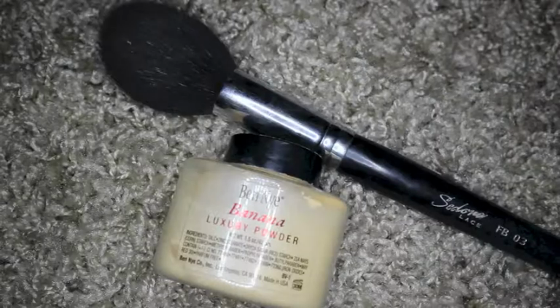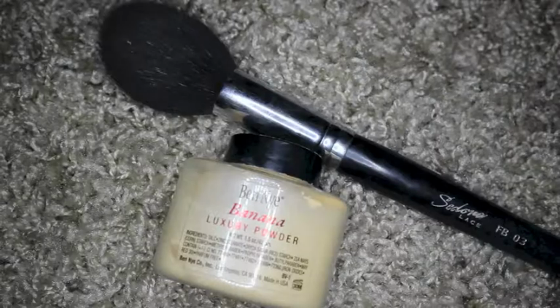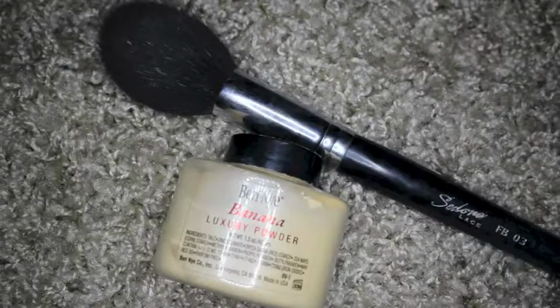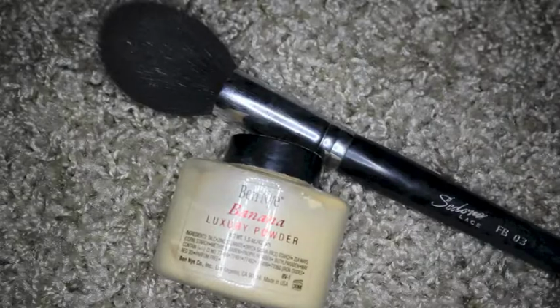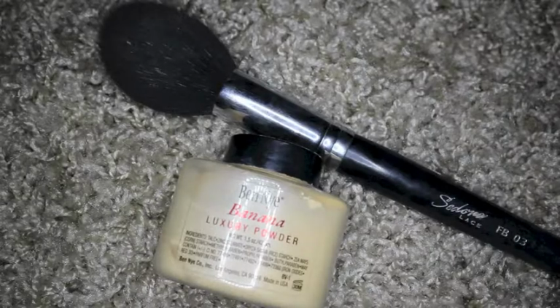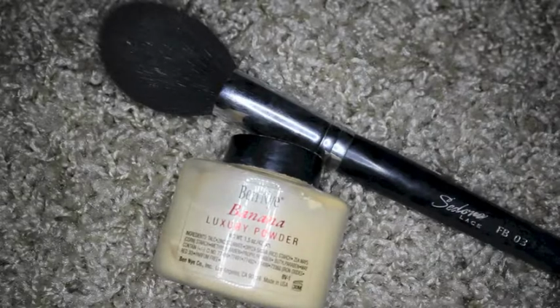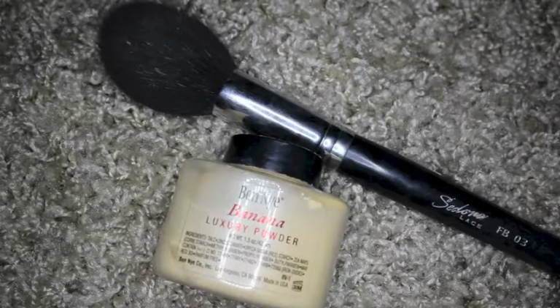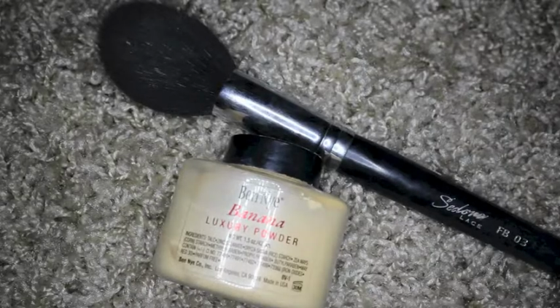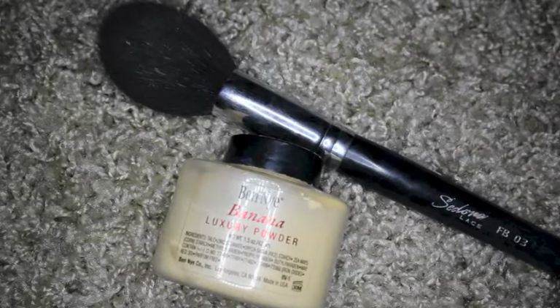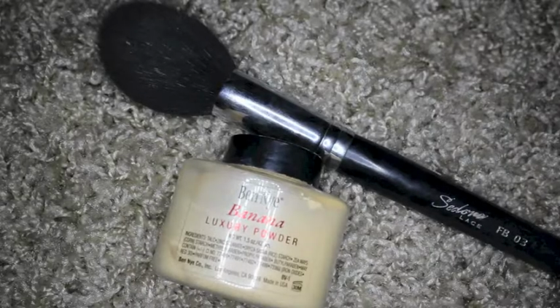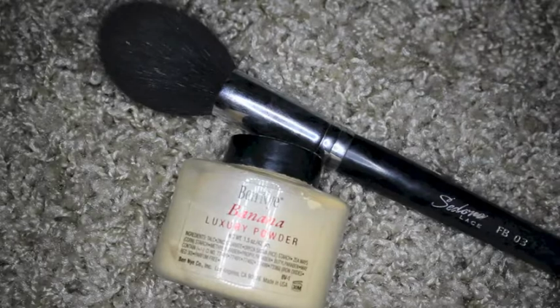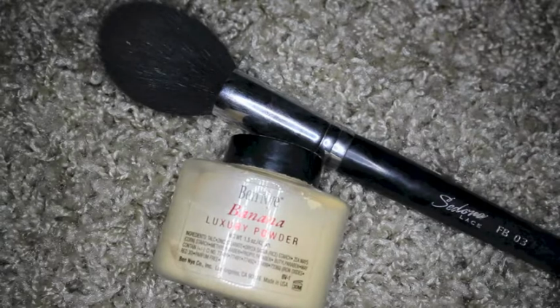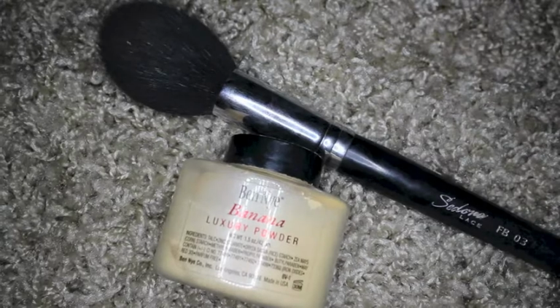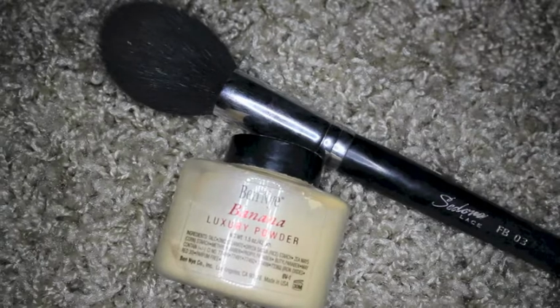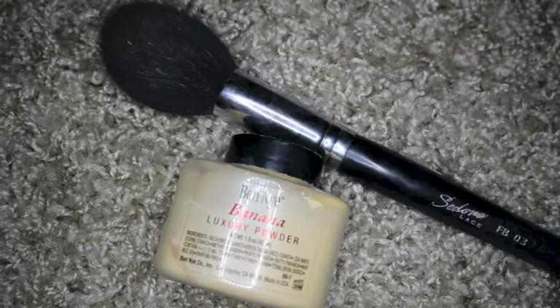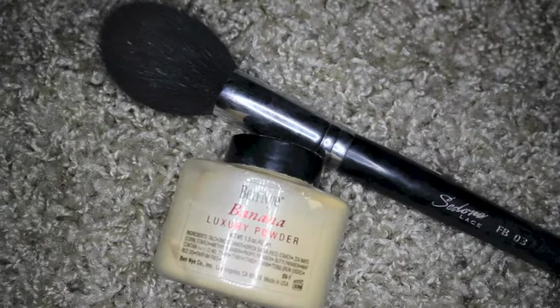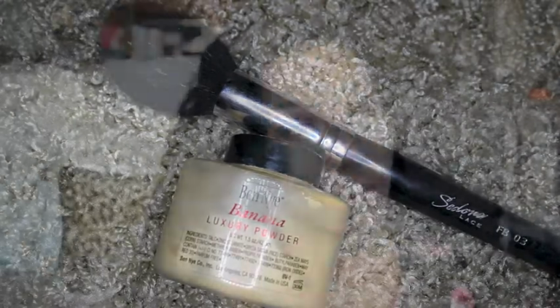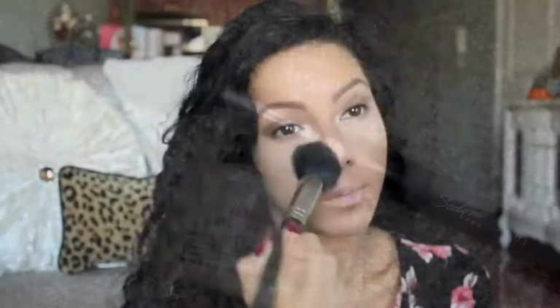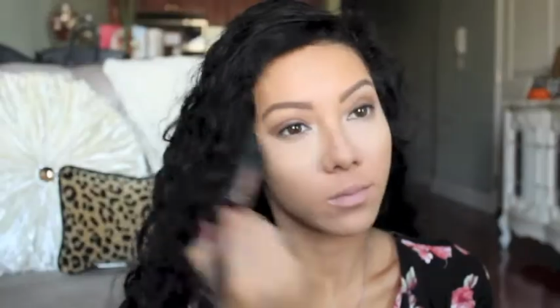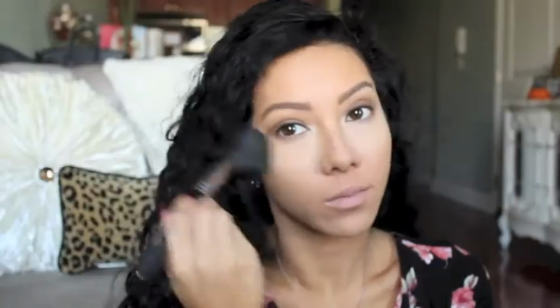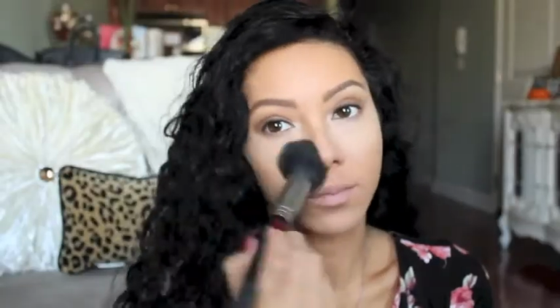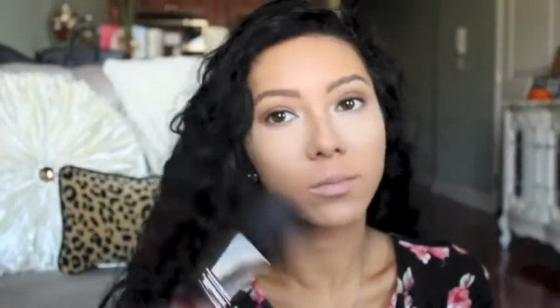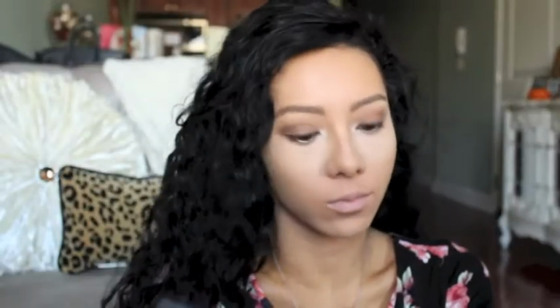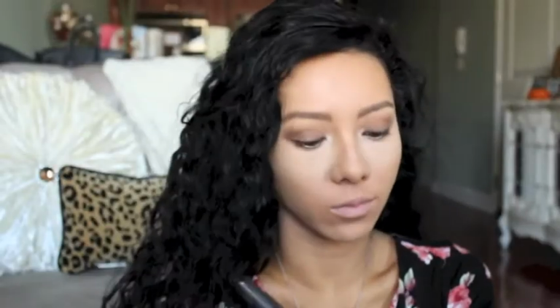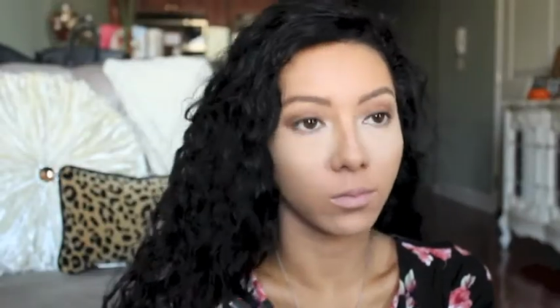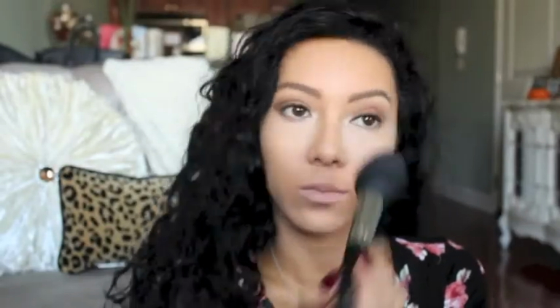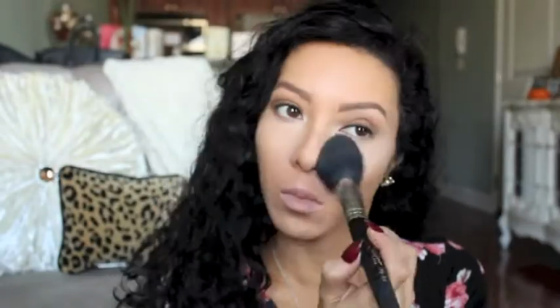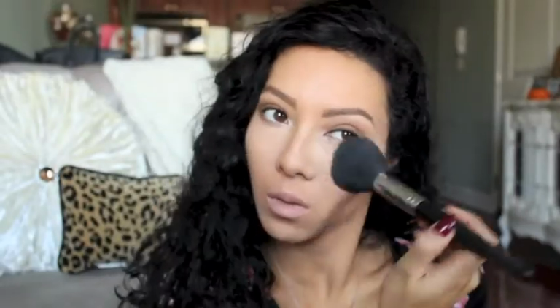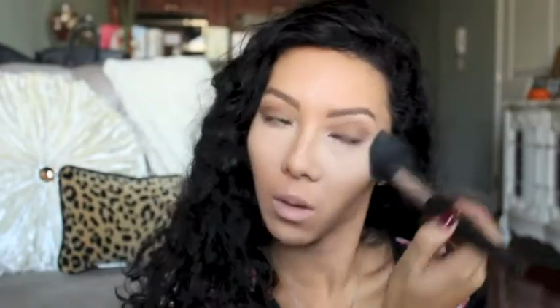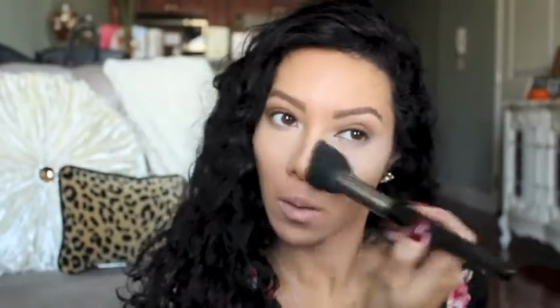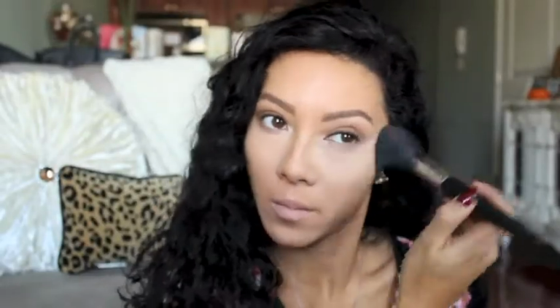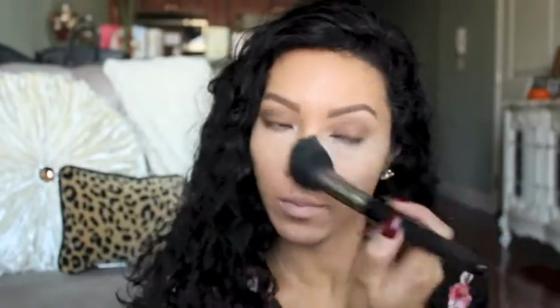To set that under eye powder, I'm going to be using Ben Nye's Banana Luxury Powder.